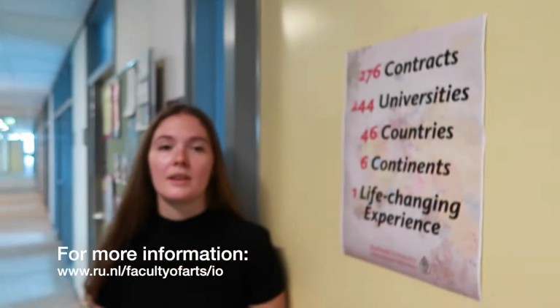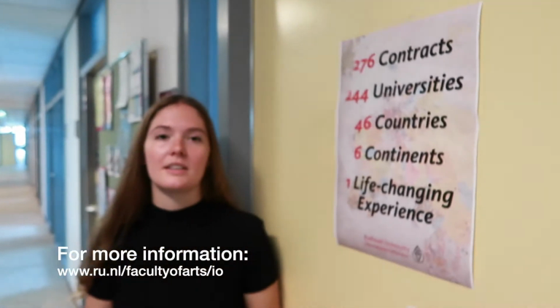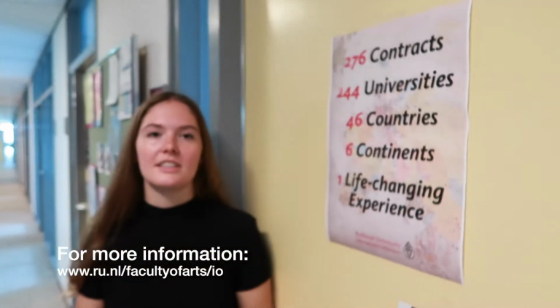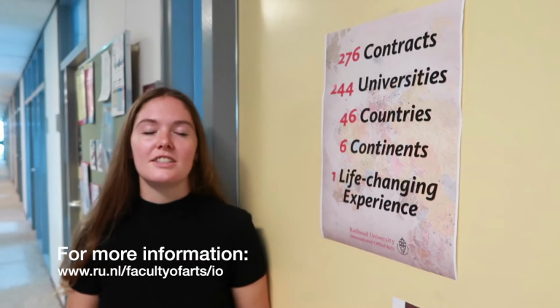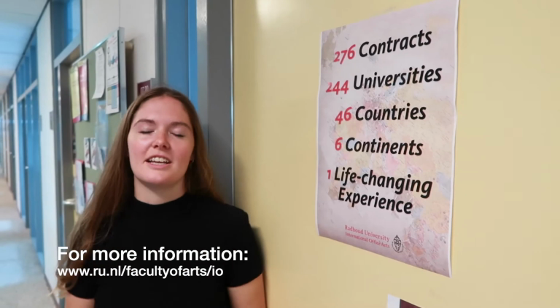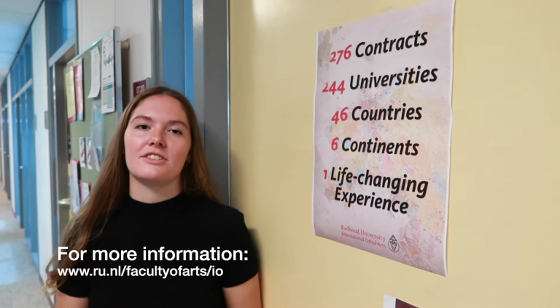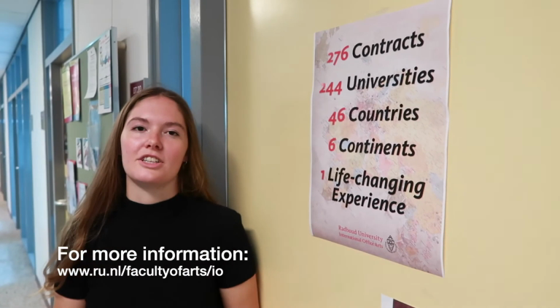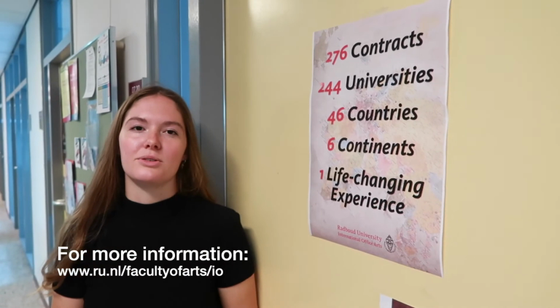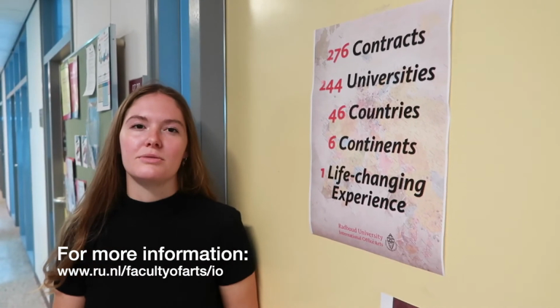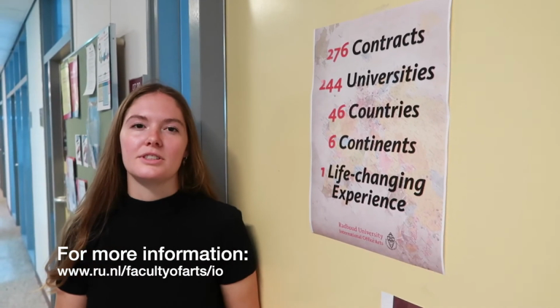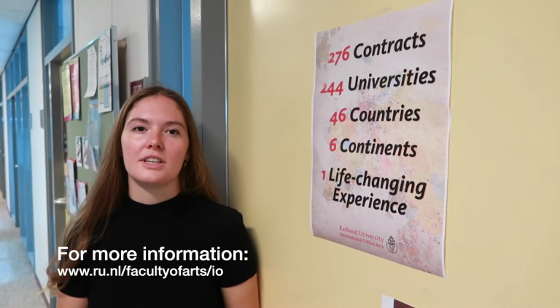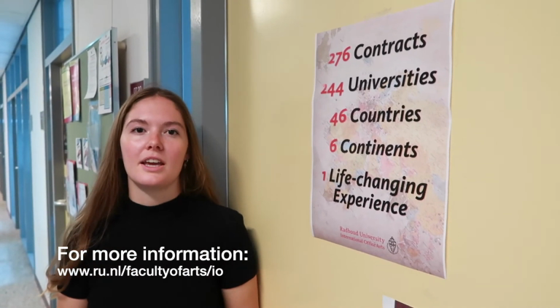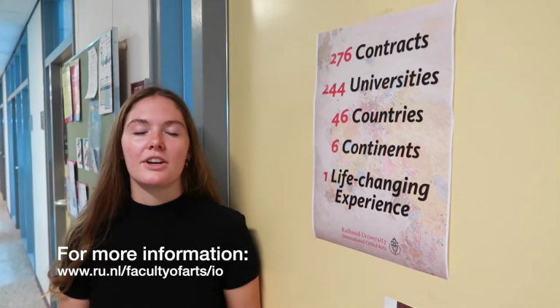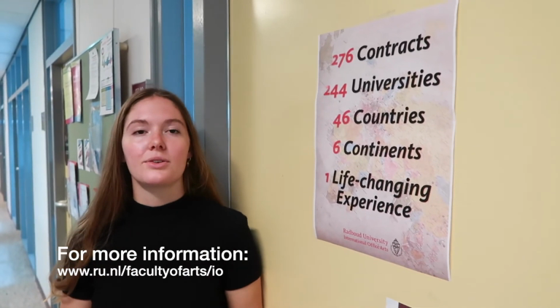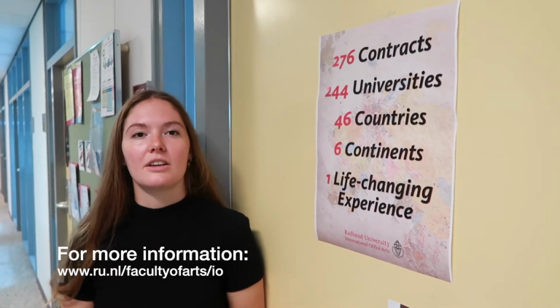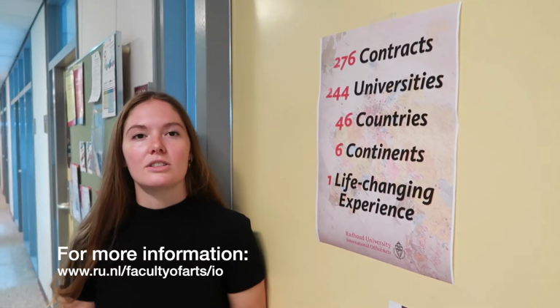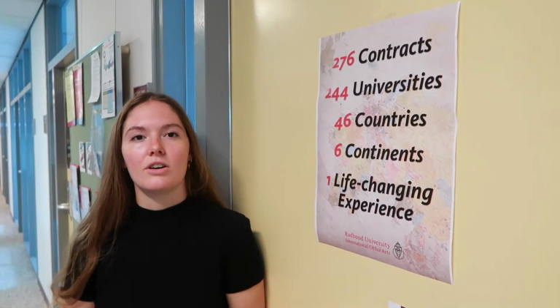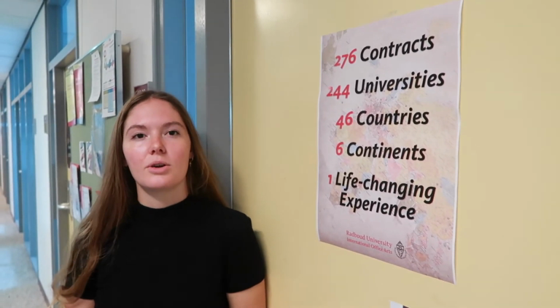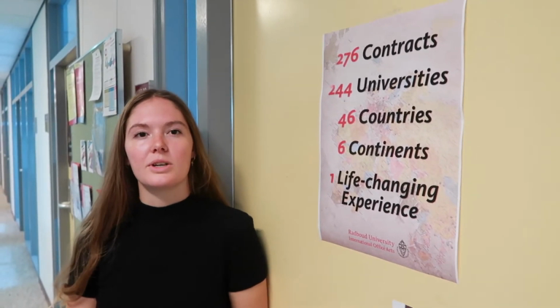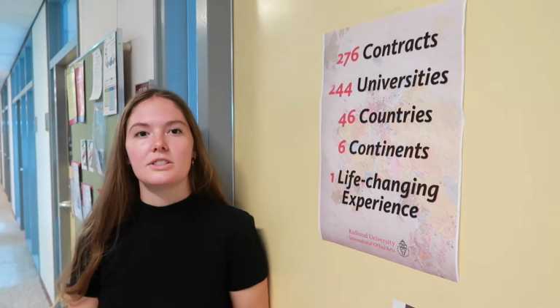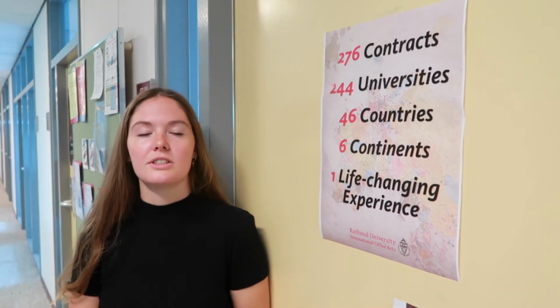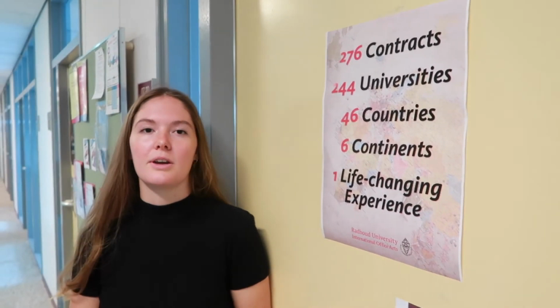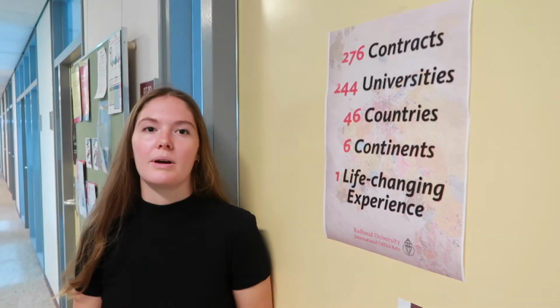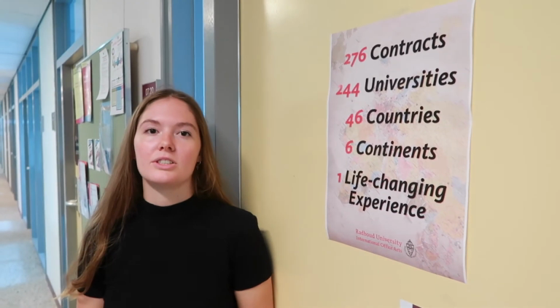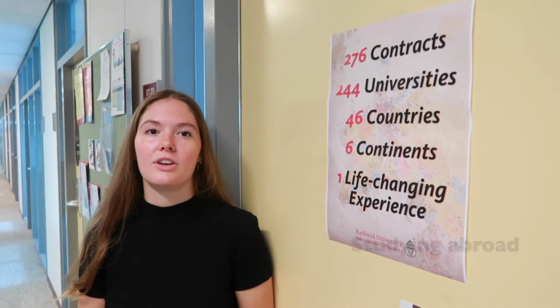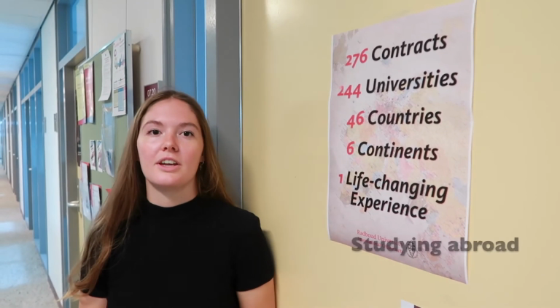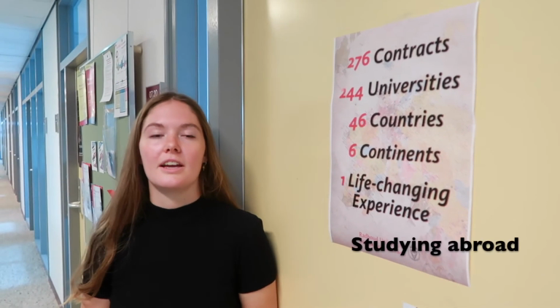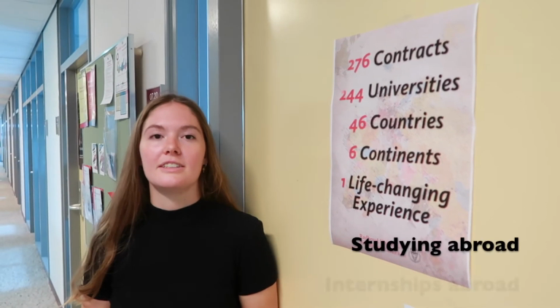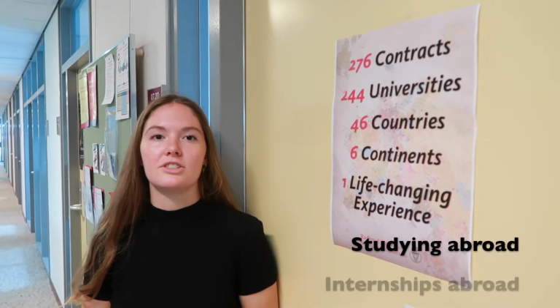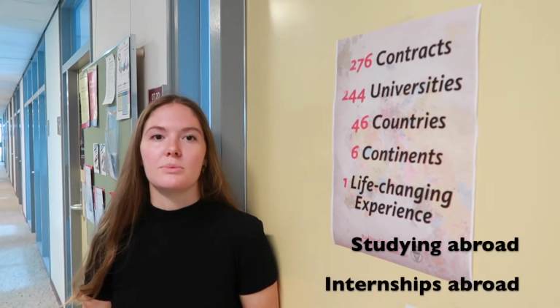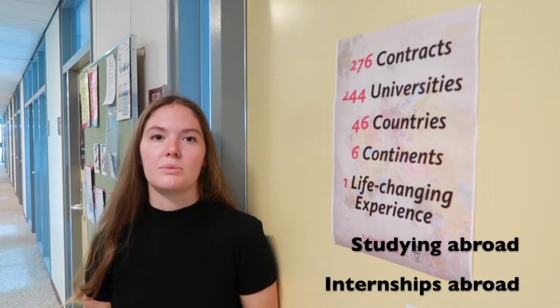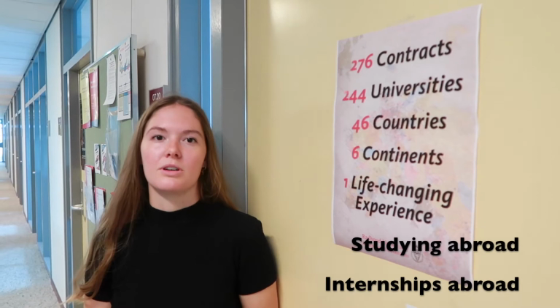This is the international office. Here you can ask all your questions about studying and internships abroad.